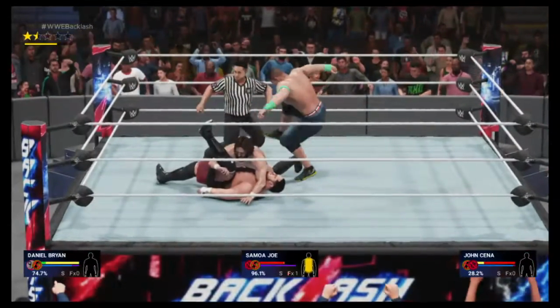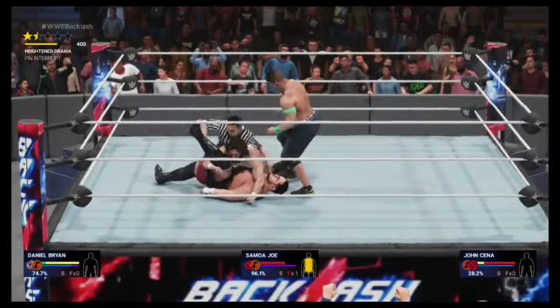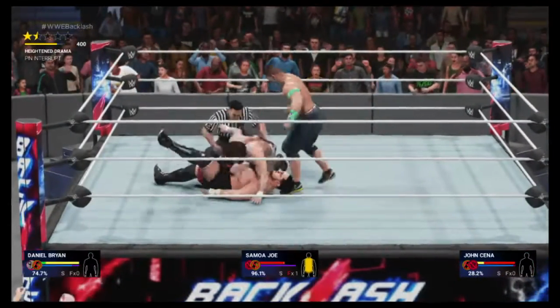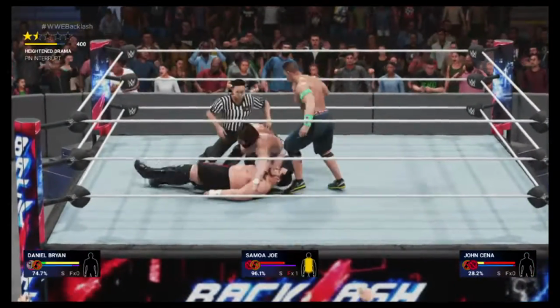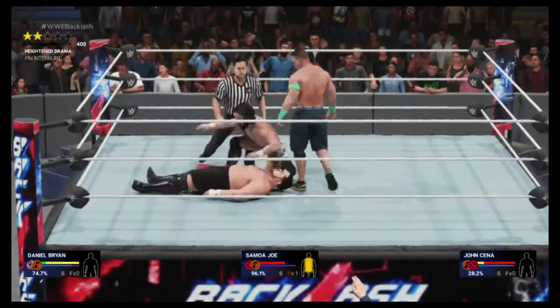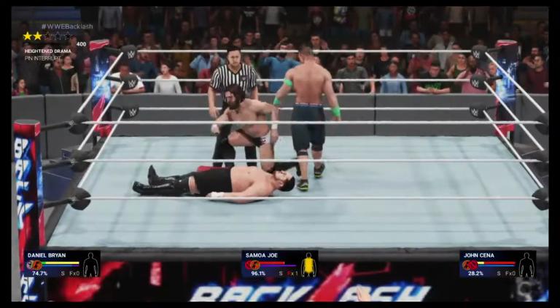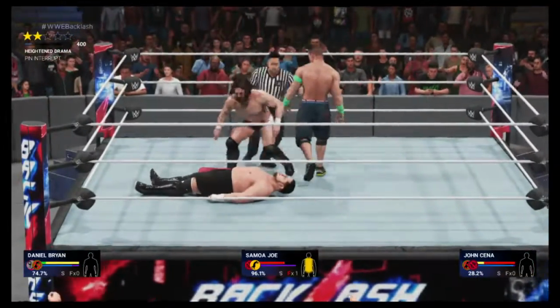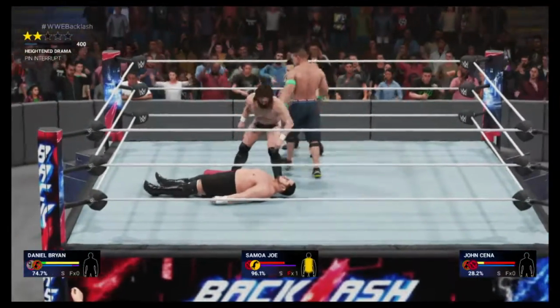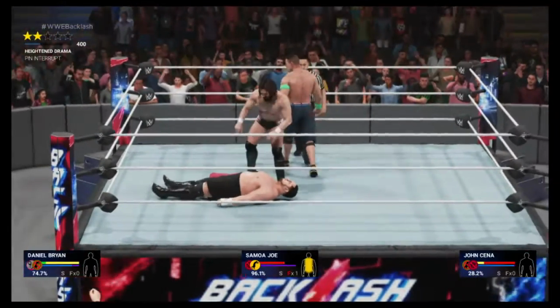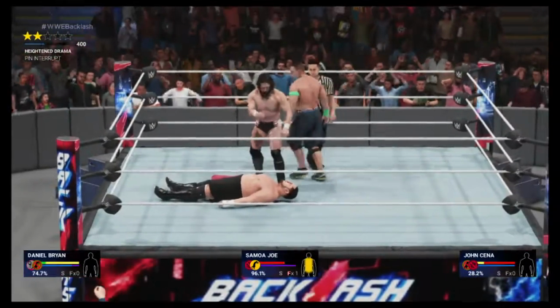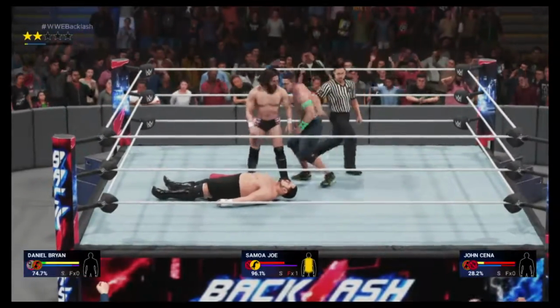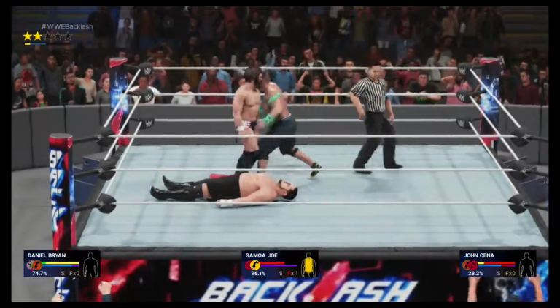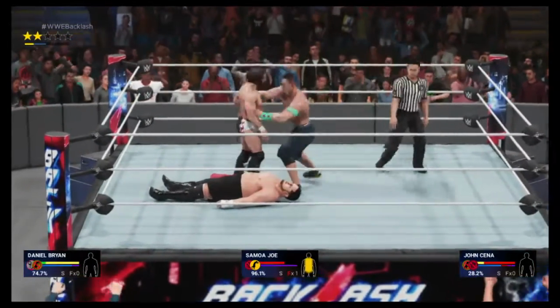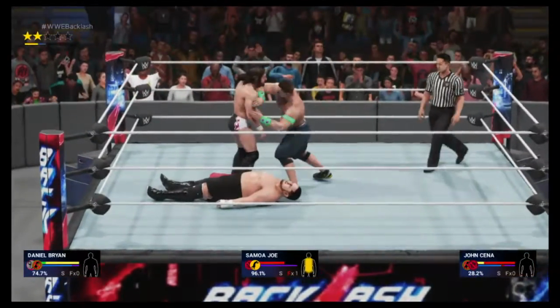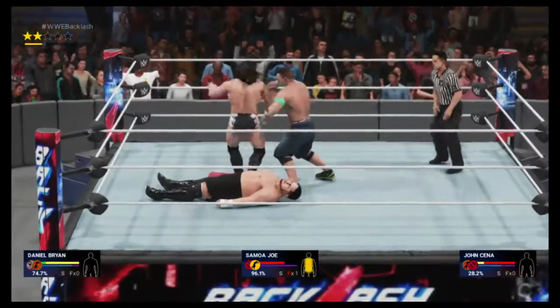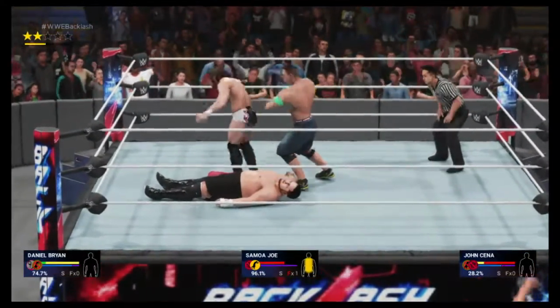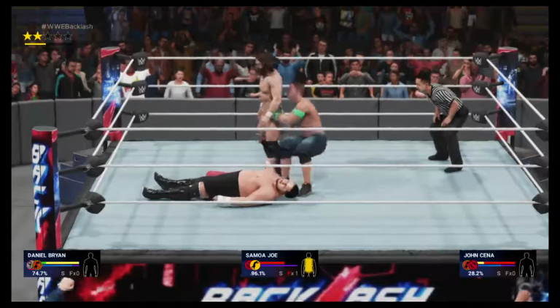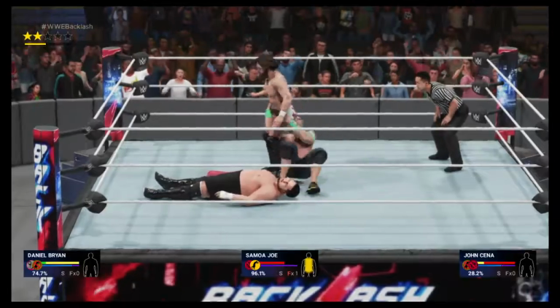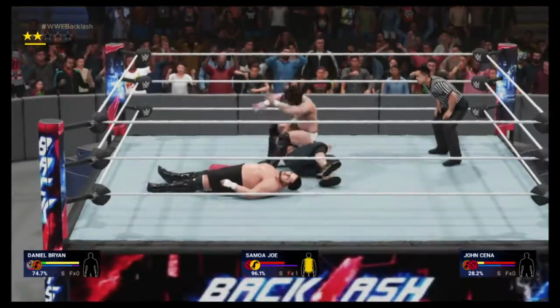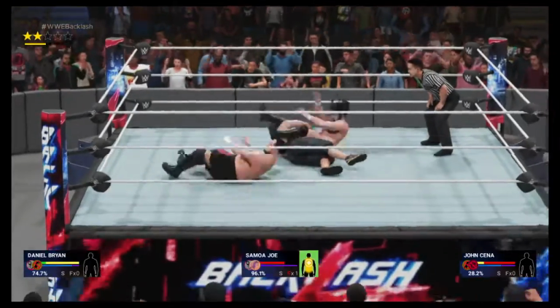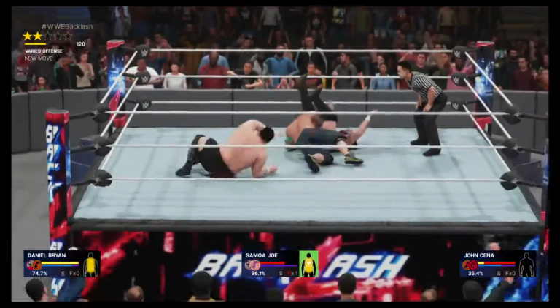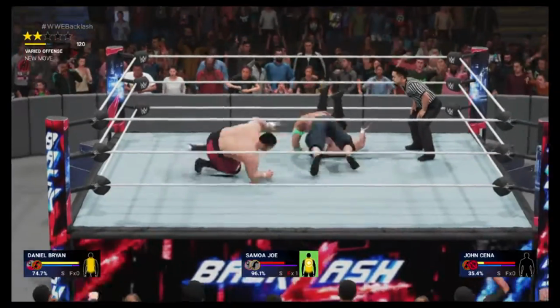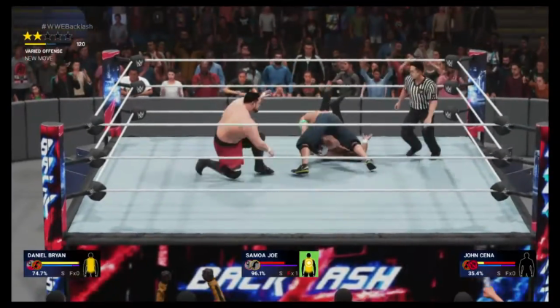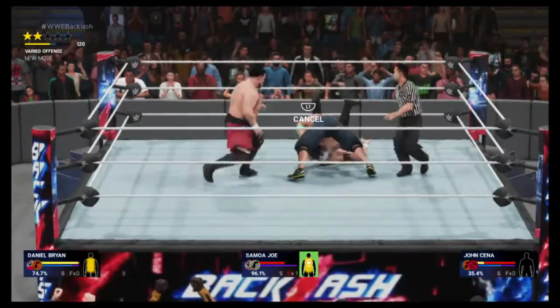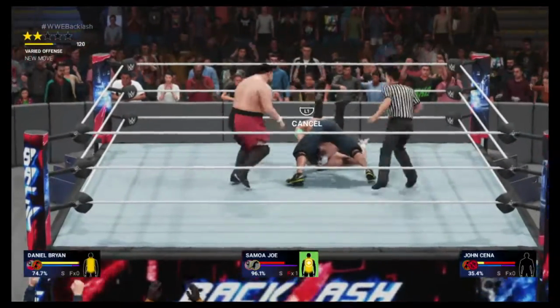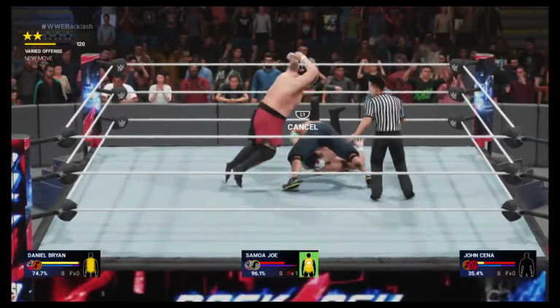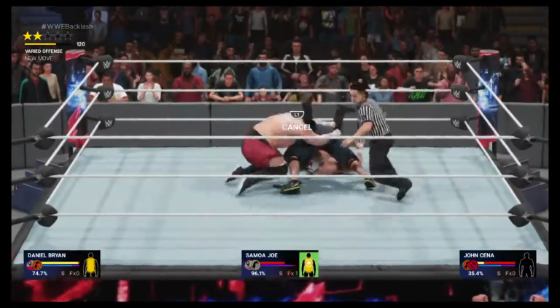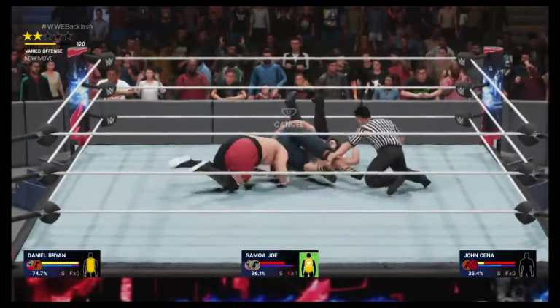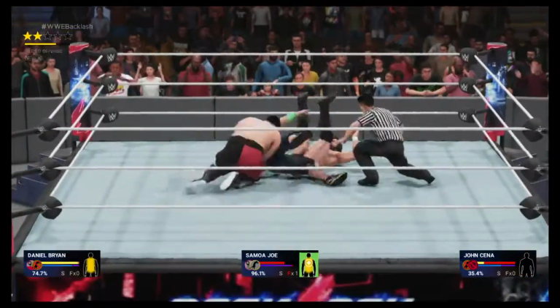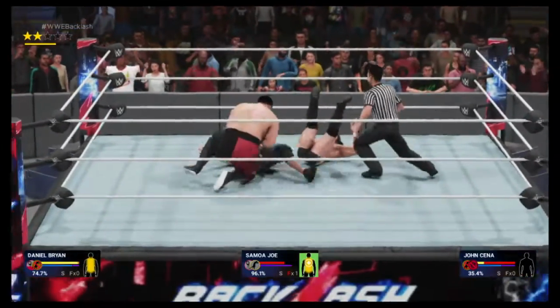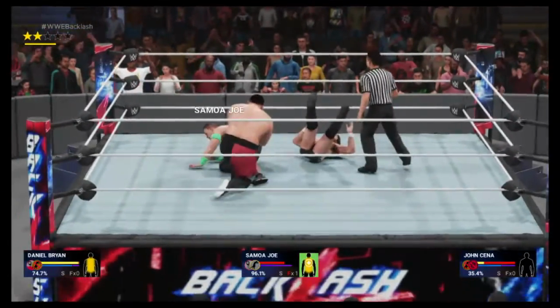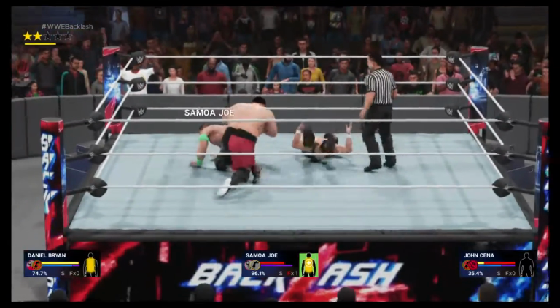He's going for the pin, from behind — there's the pin. His opponent kicks out.